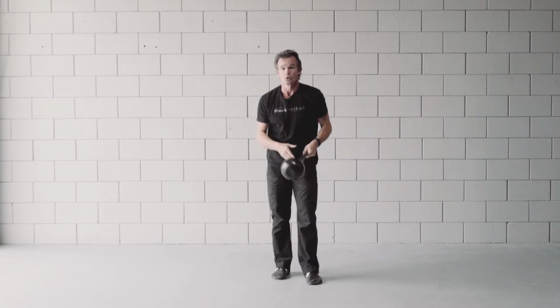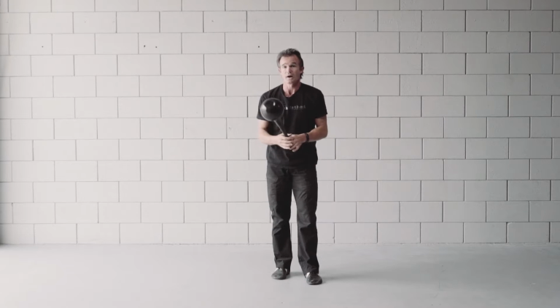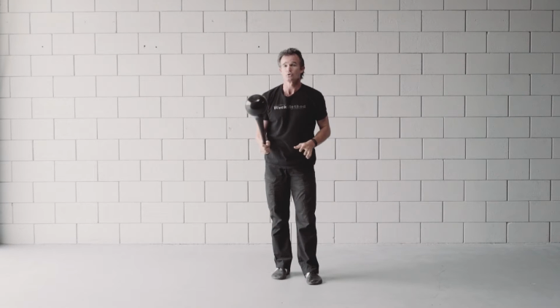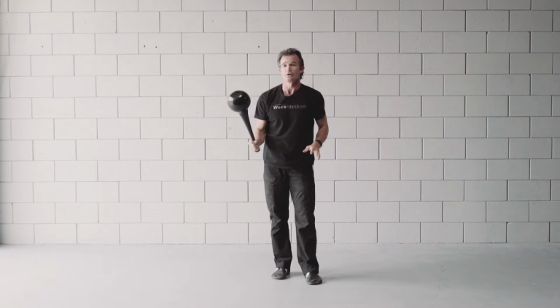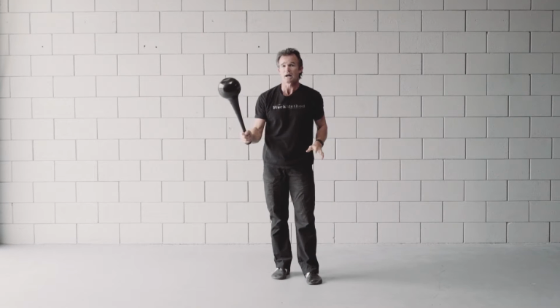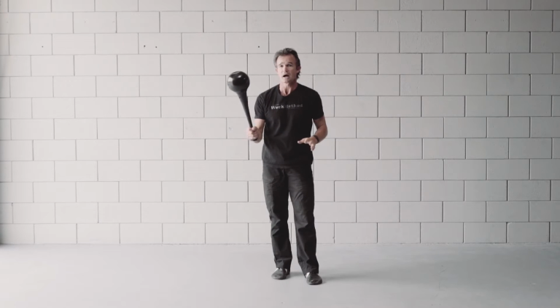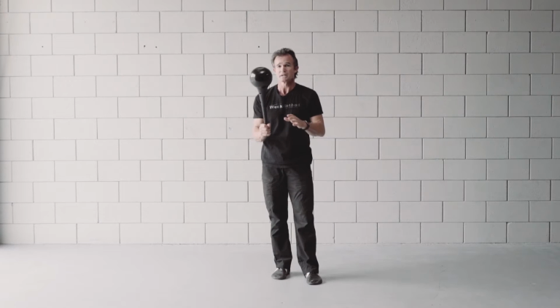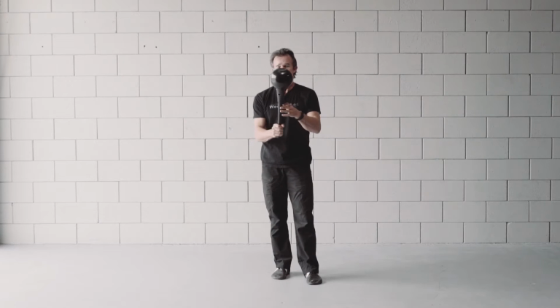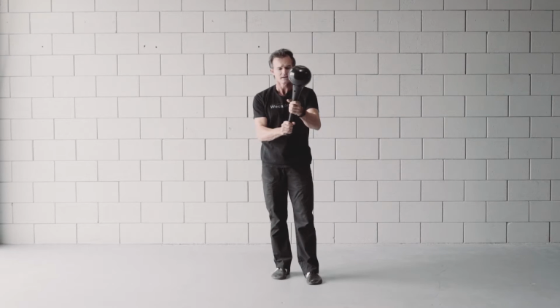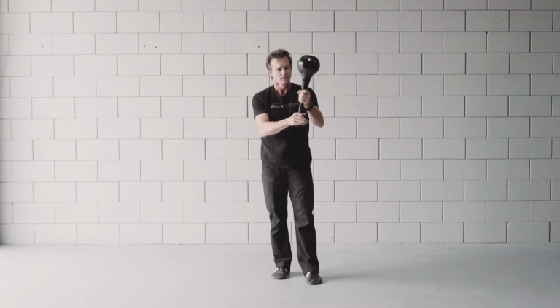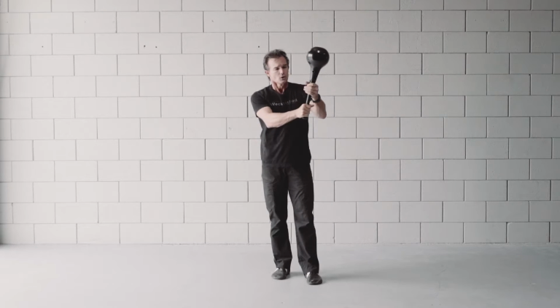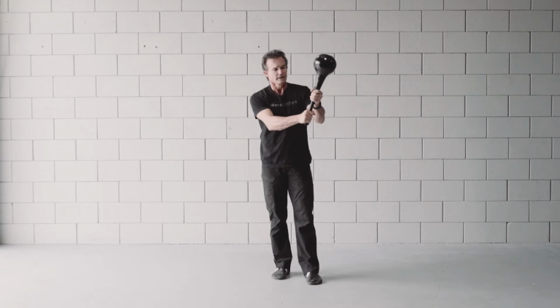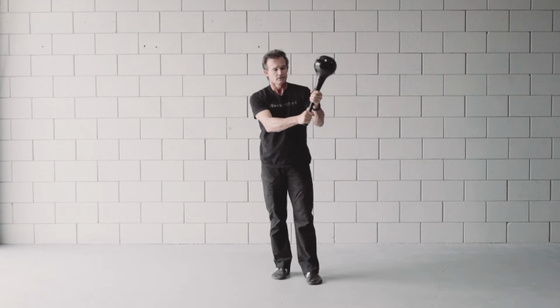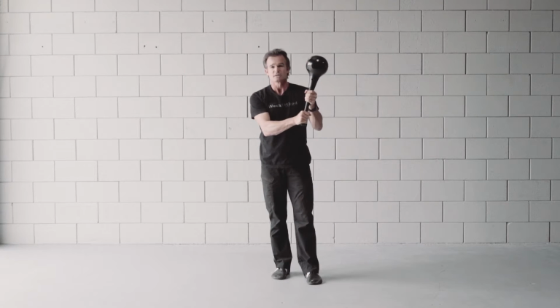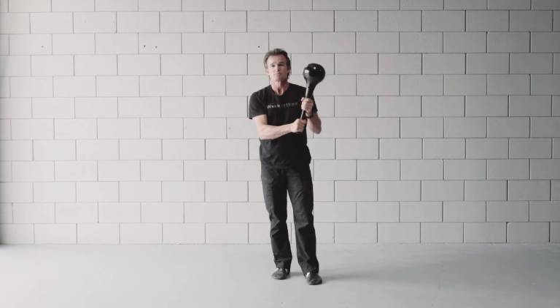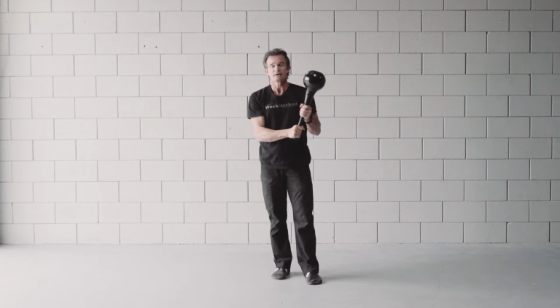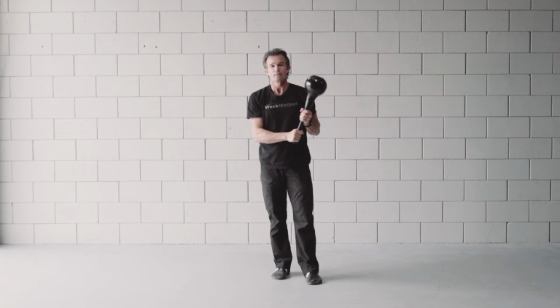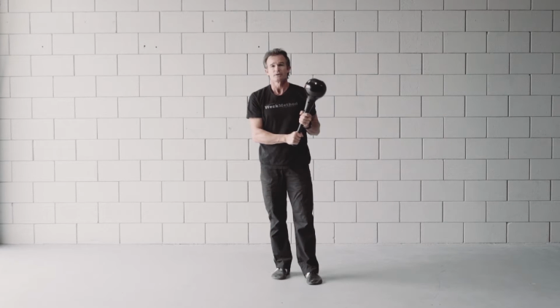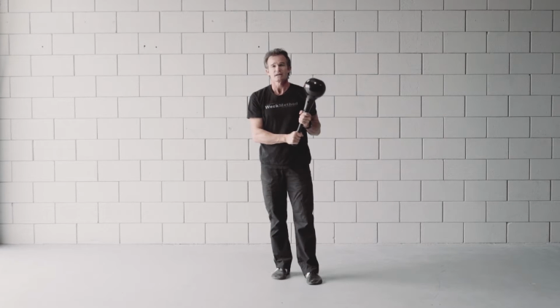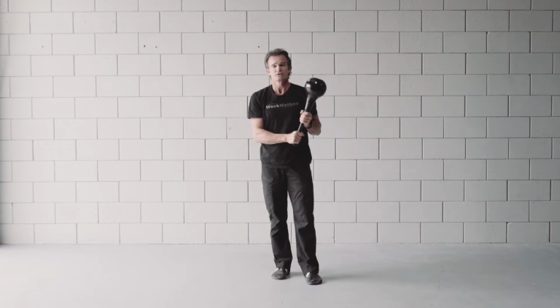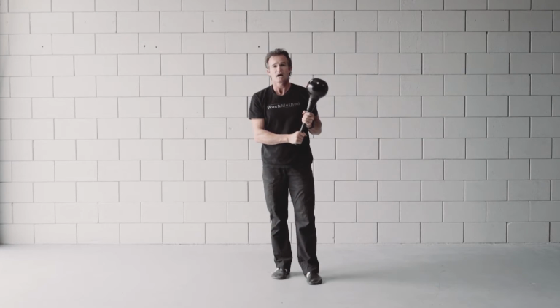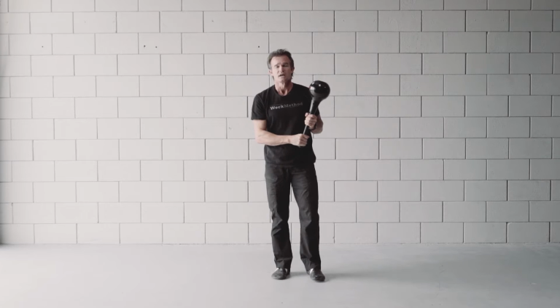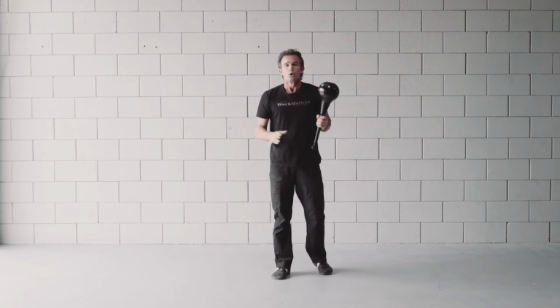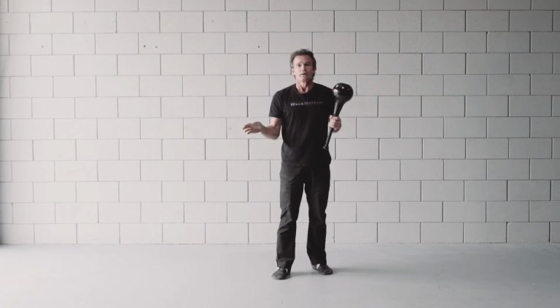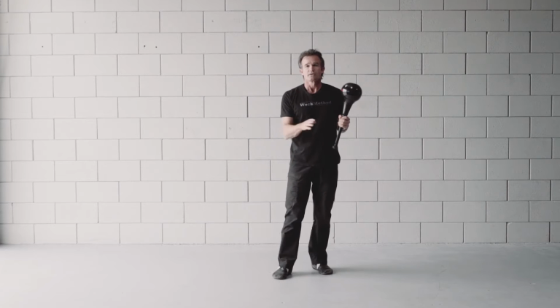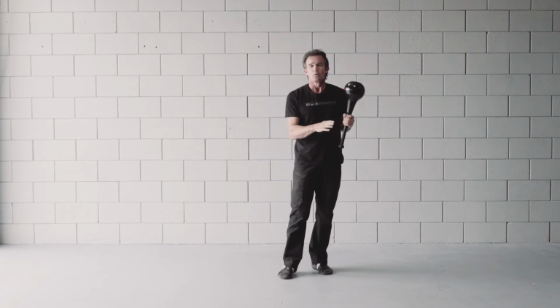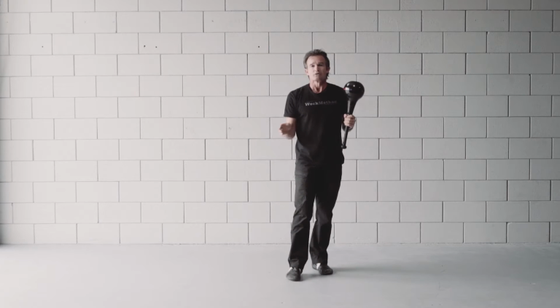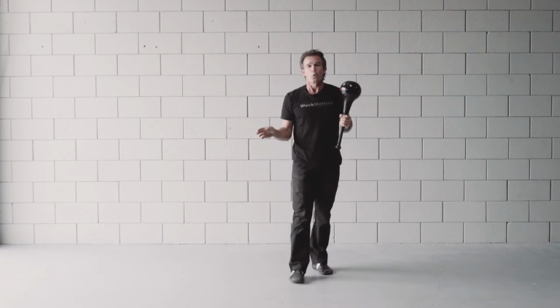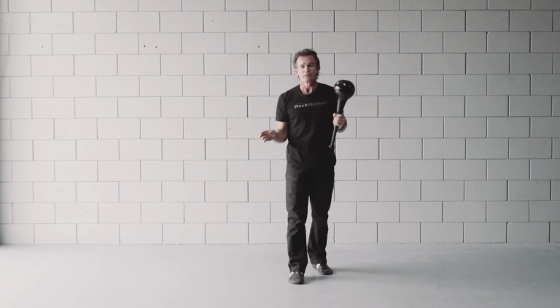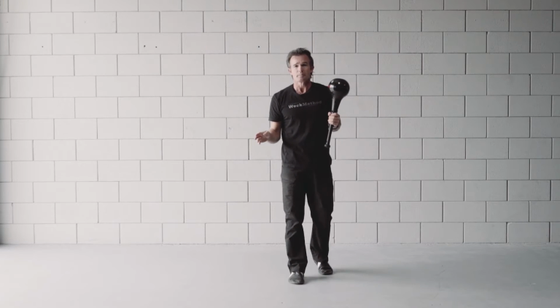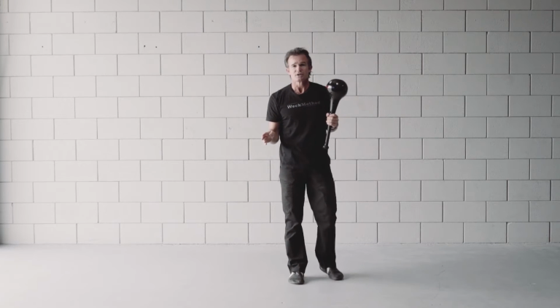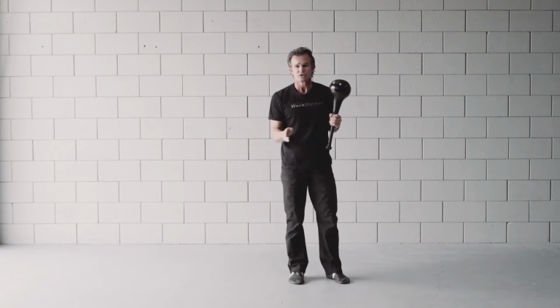You'll want to do your non-dominant side. We like to use a split grip for this exercise. We like to do about 20 repetitions.